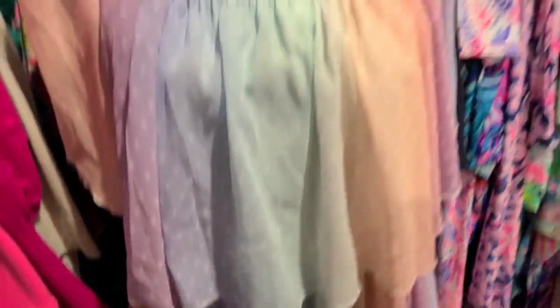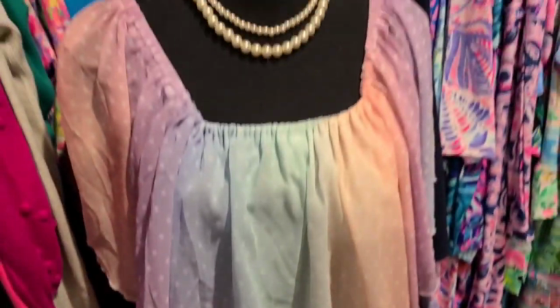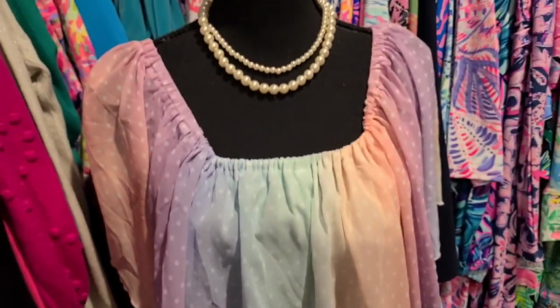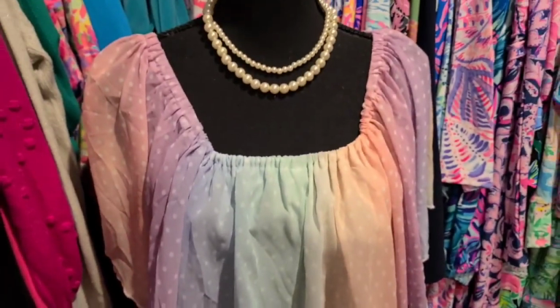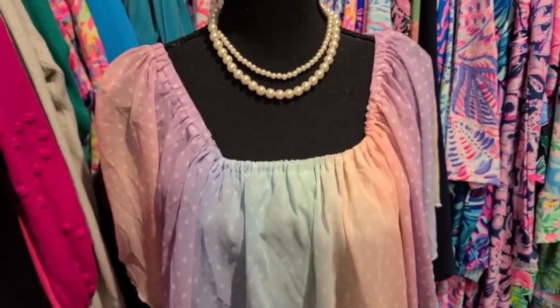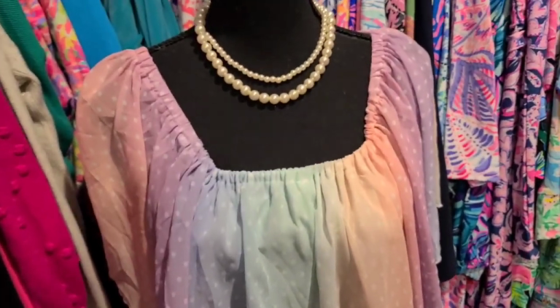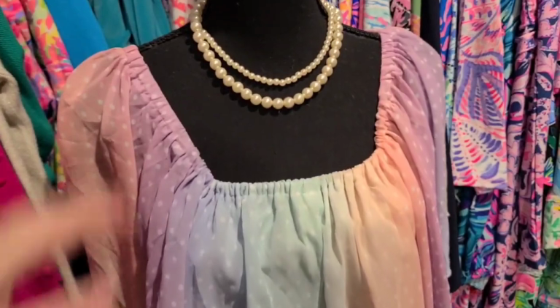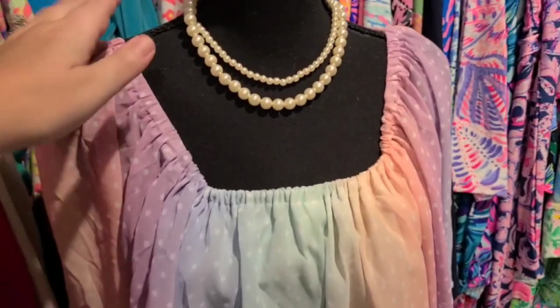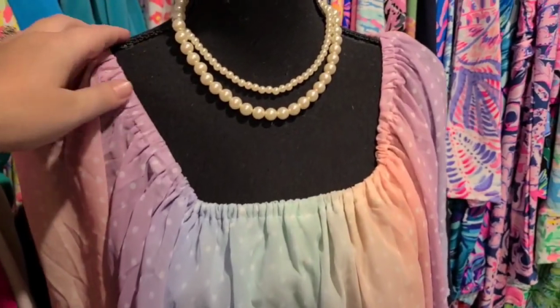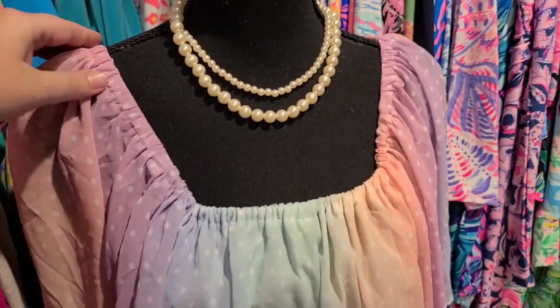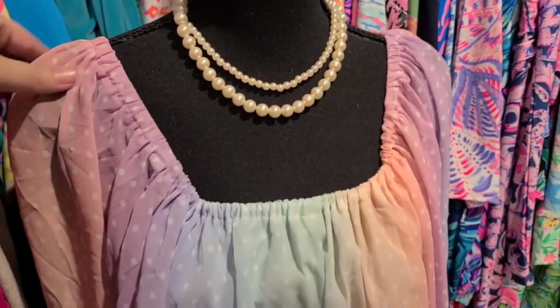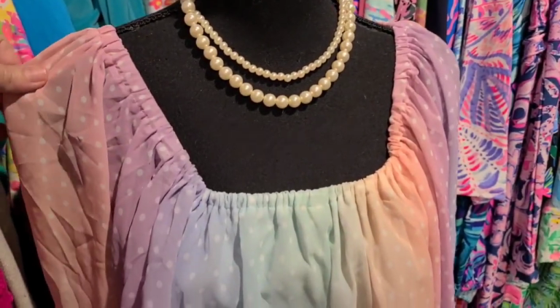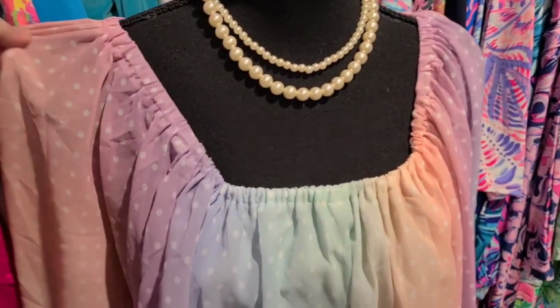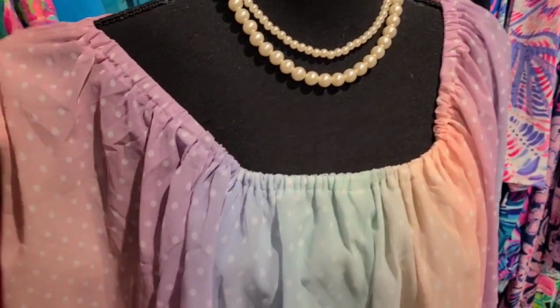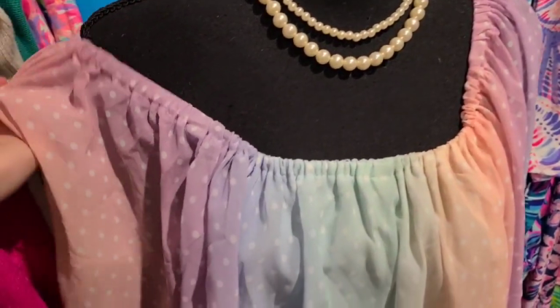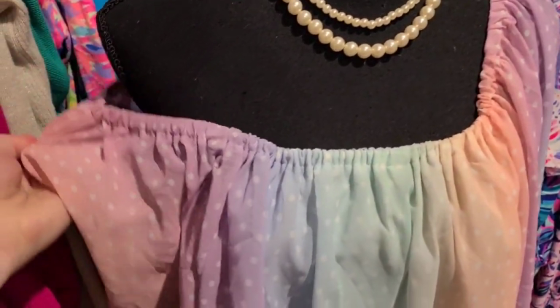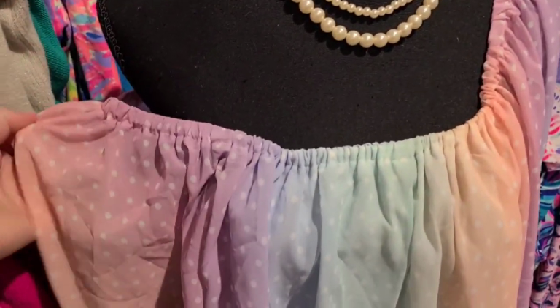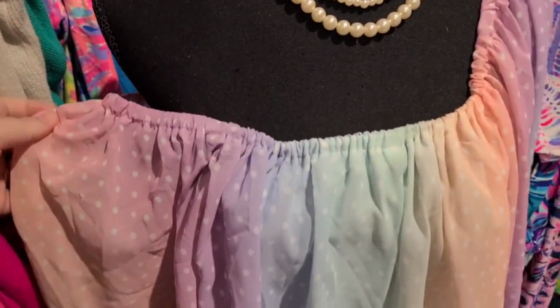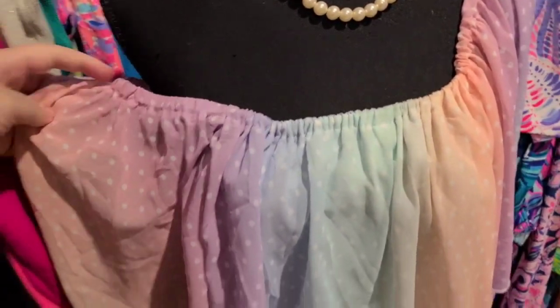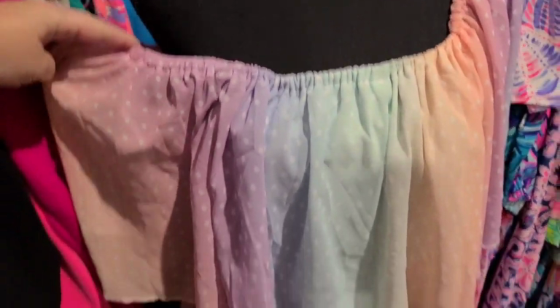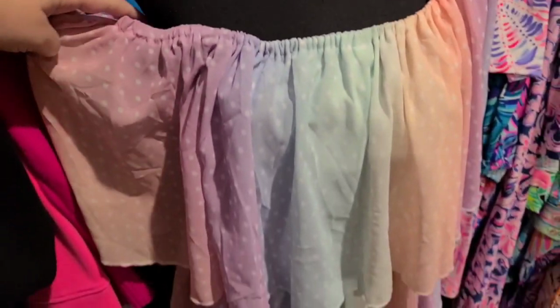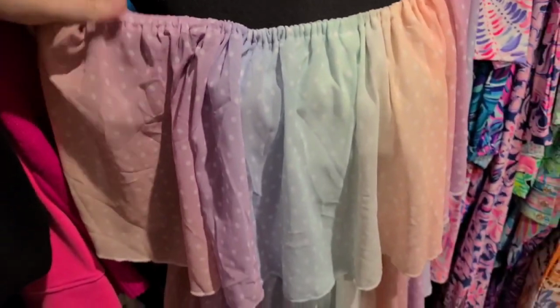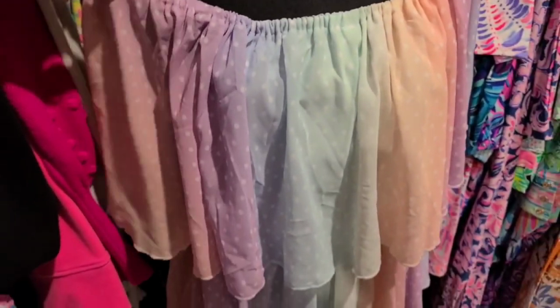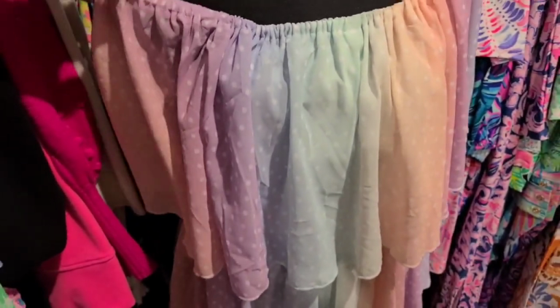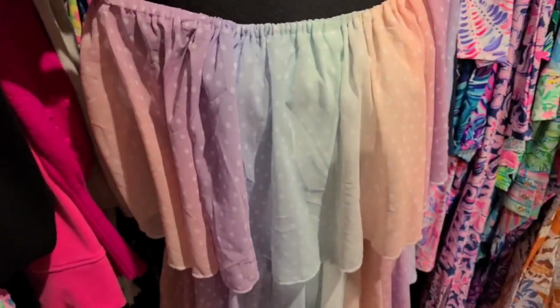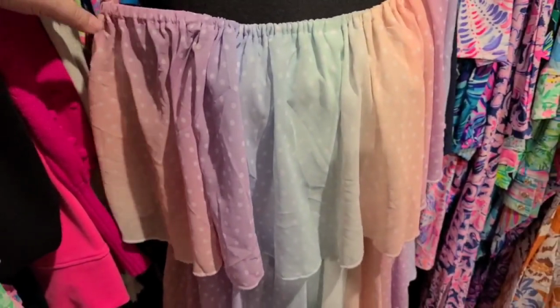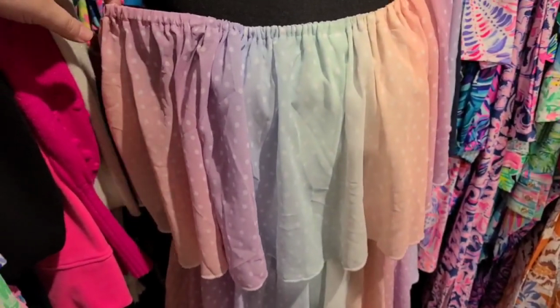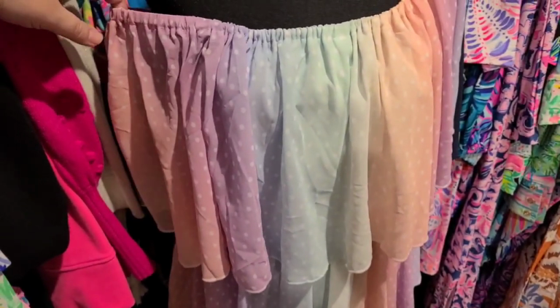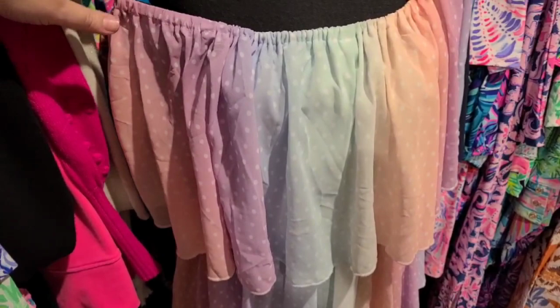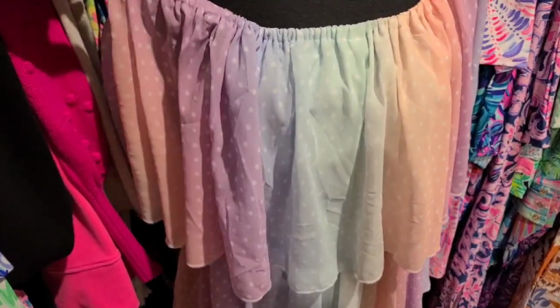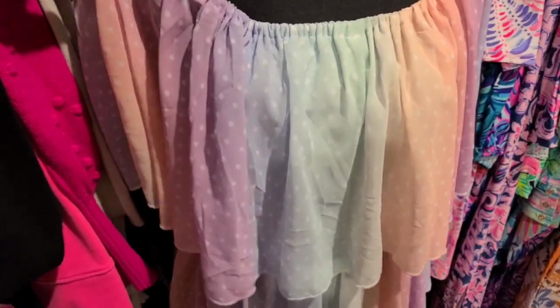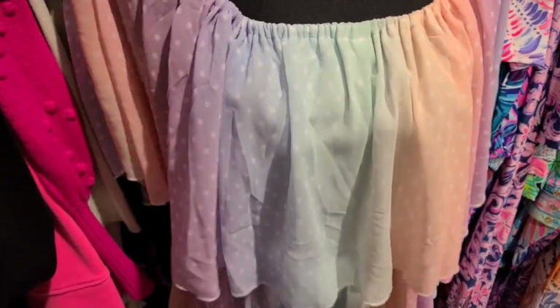You can wear this dress on the shoulders like this. Additionally, you can pull it off to the side and have this be an off-the-shoulder dress.